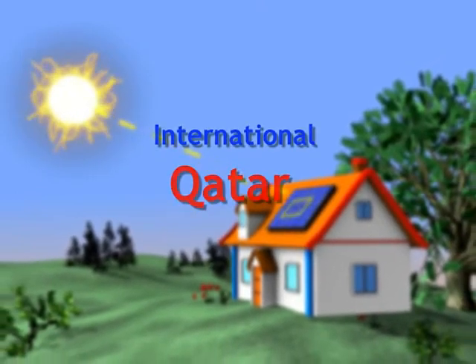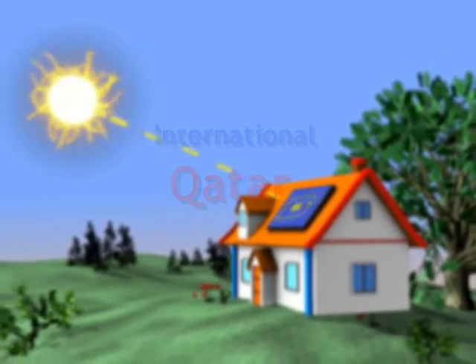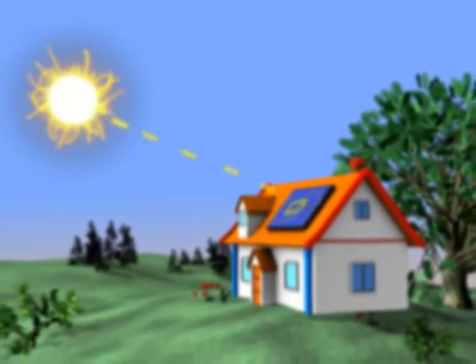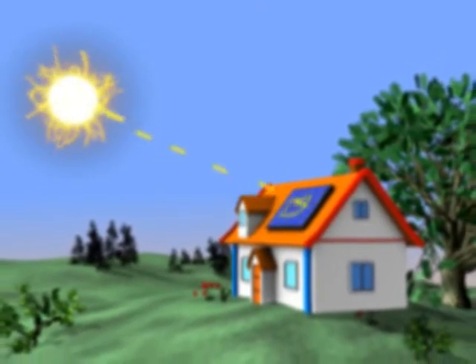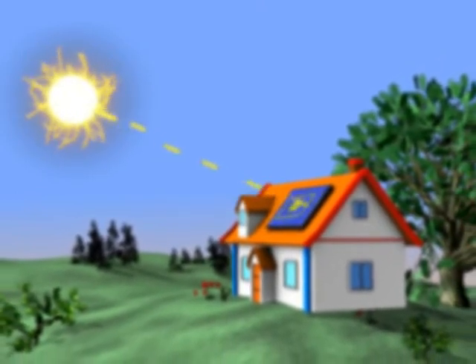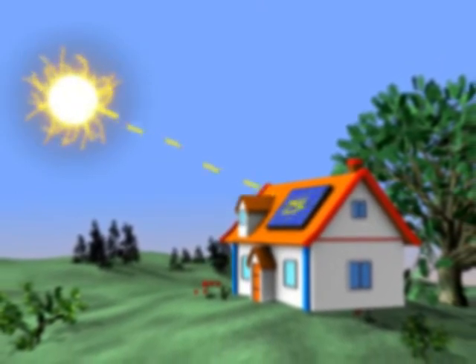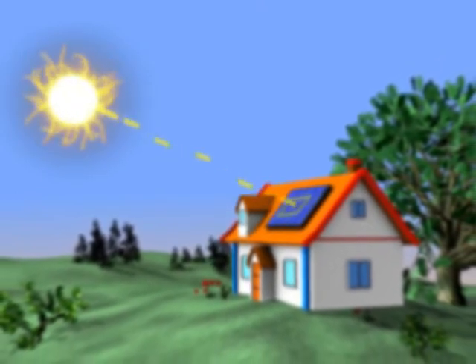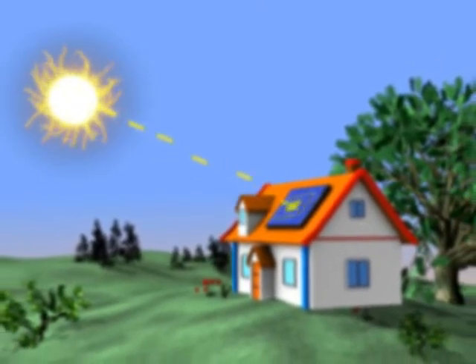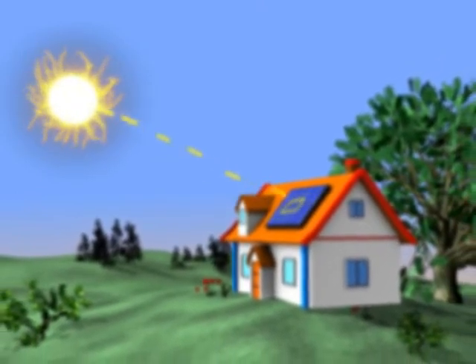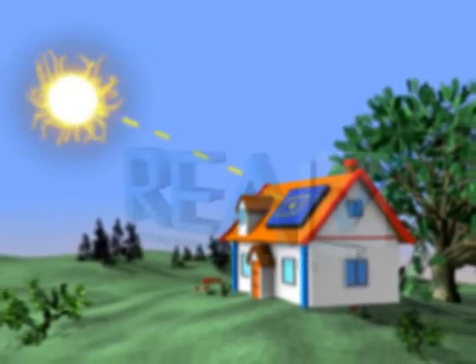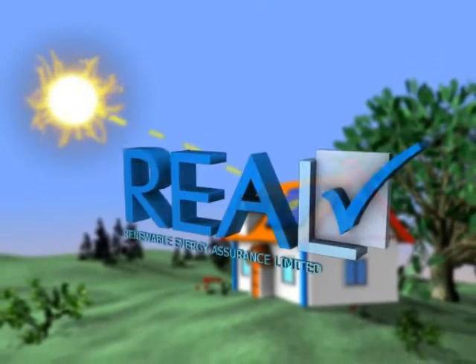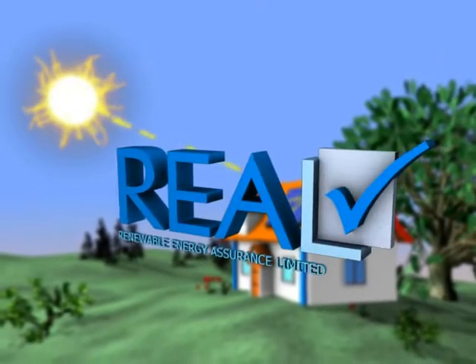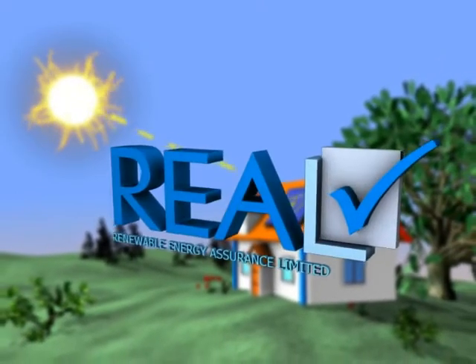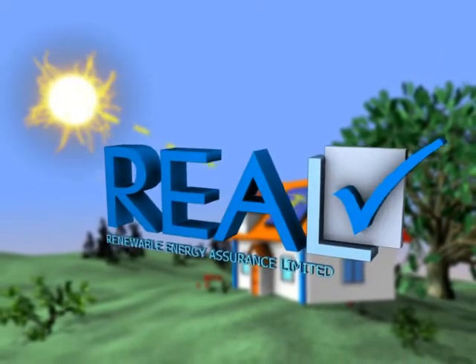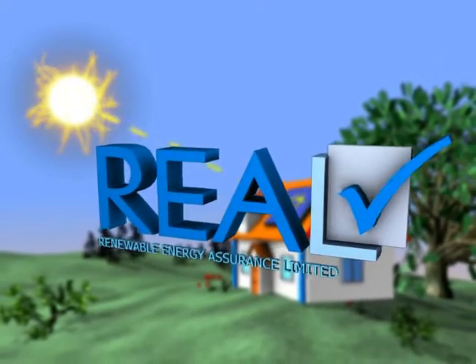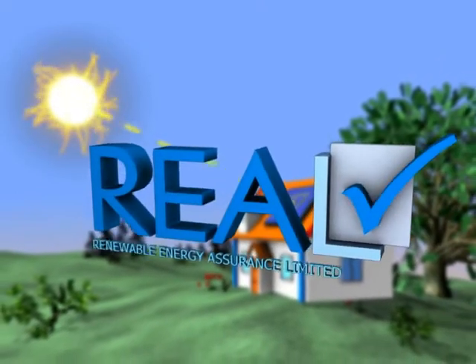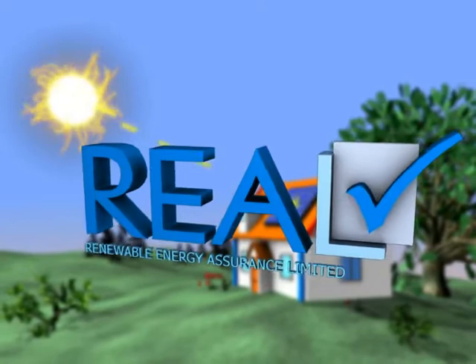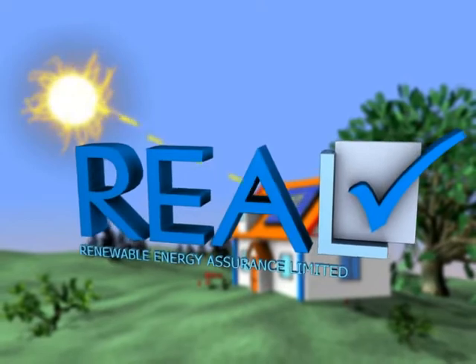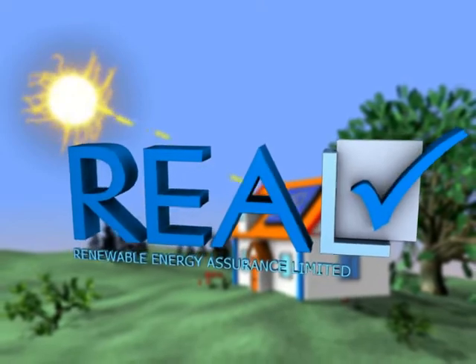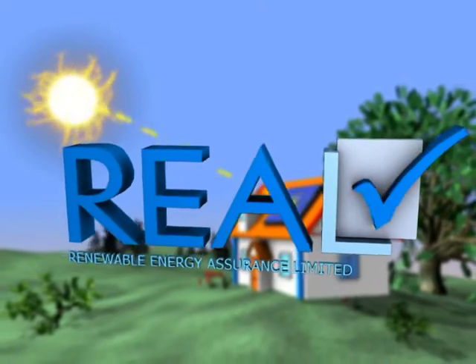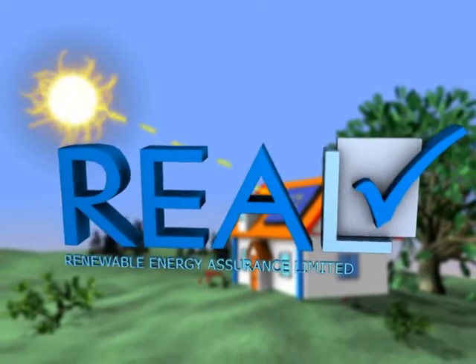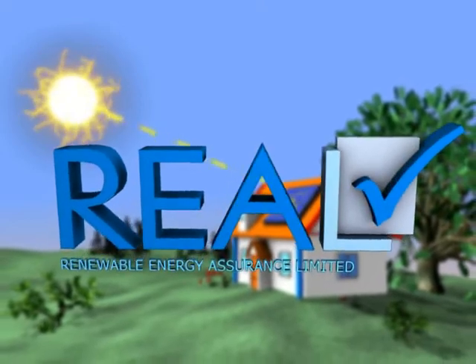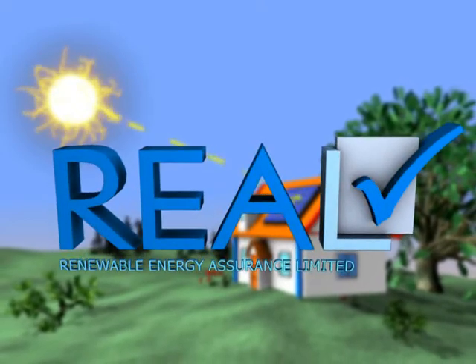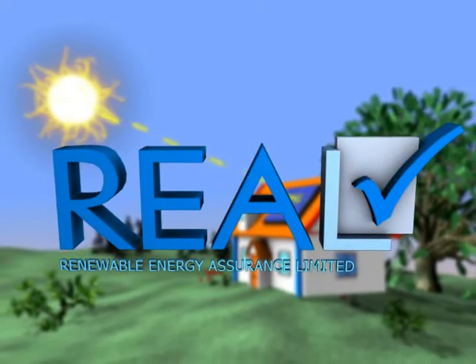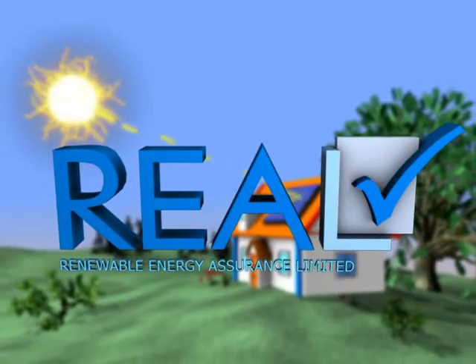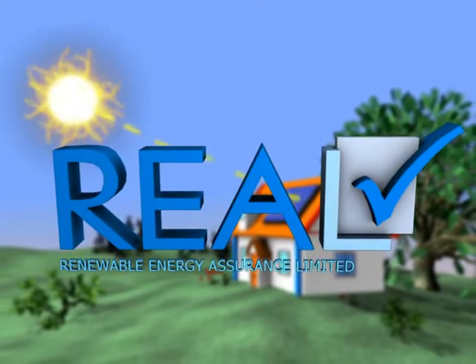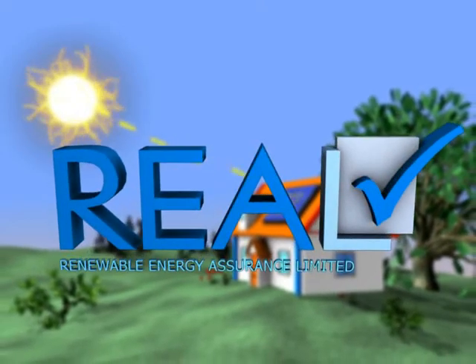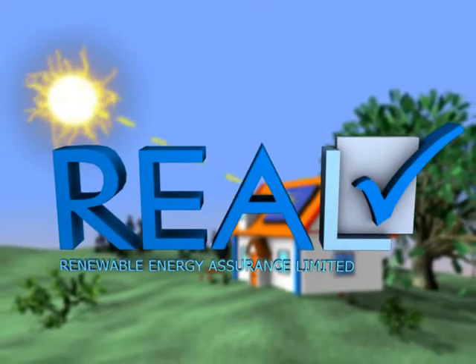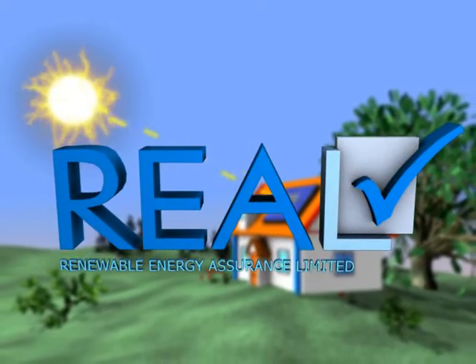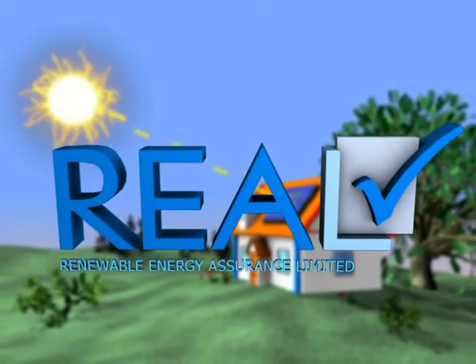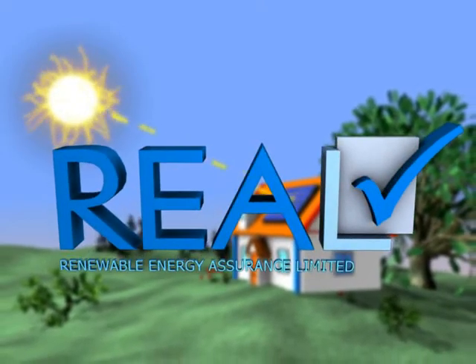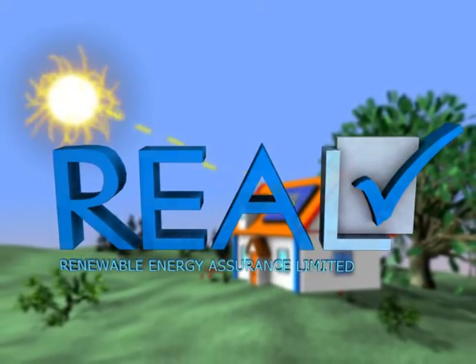Being part of the Real Assurance Group, you can be sure your payments are guaranteed to get you the best job.